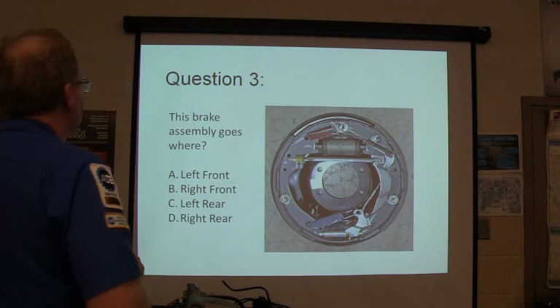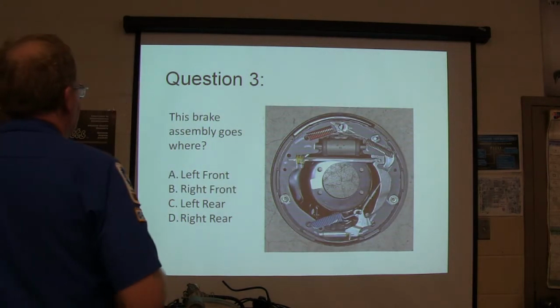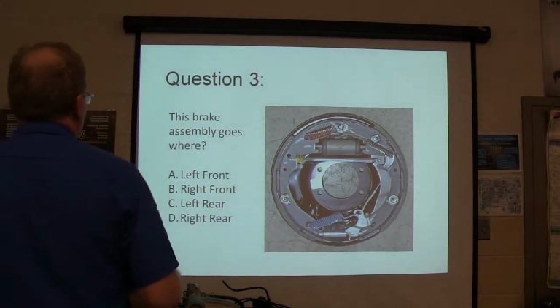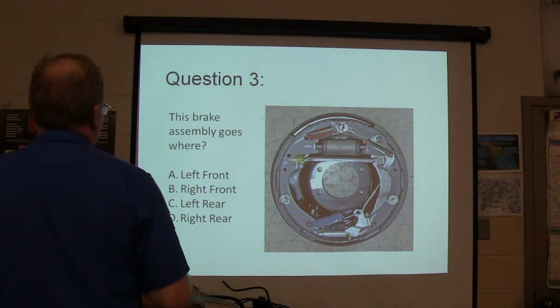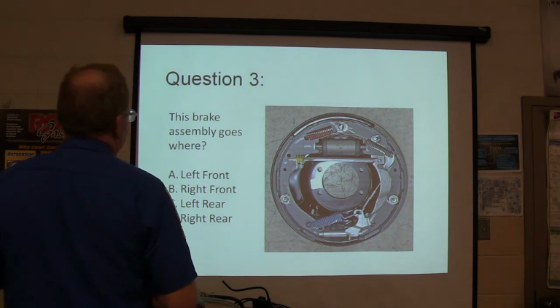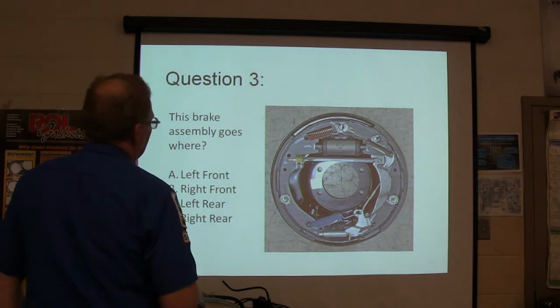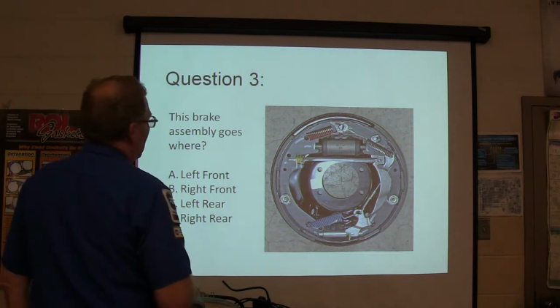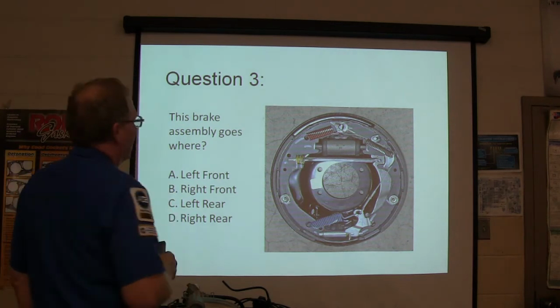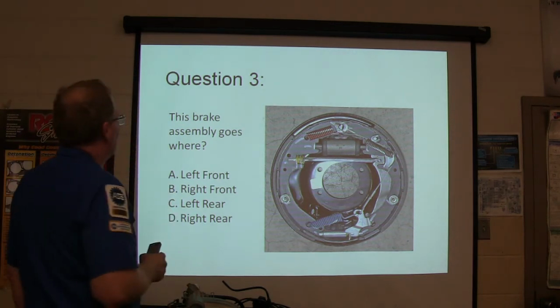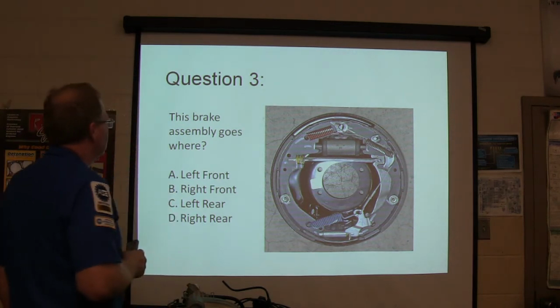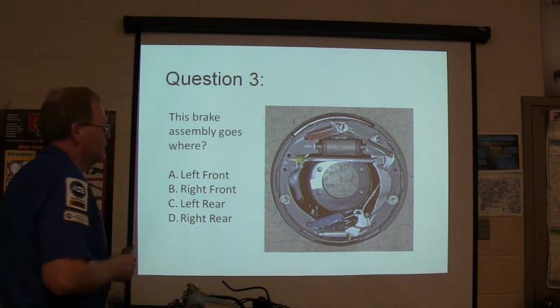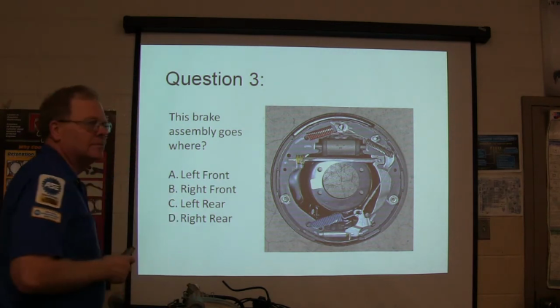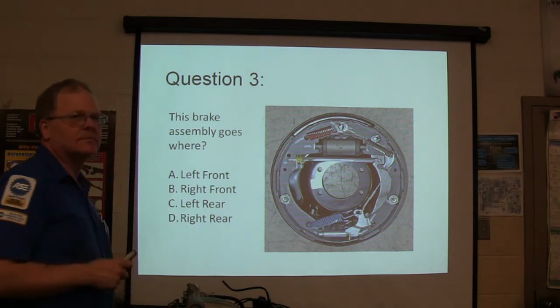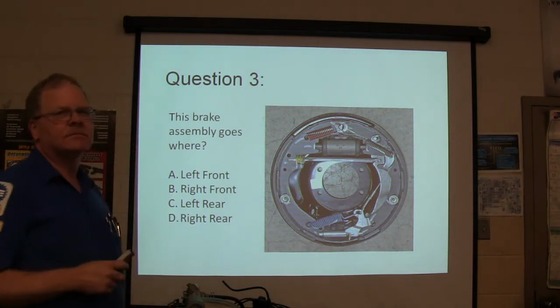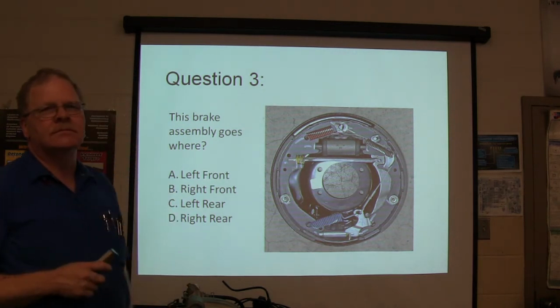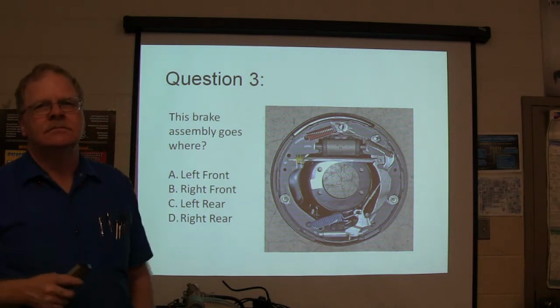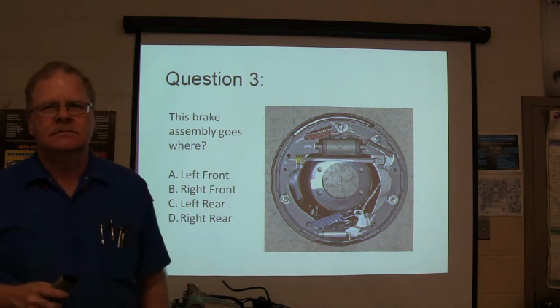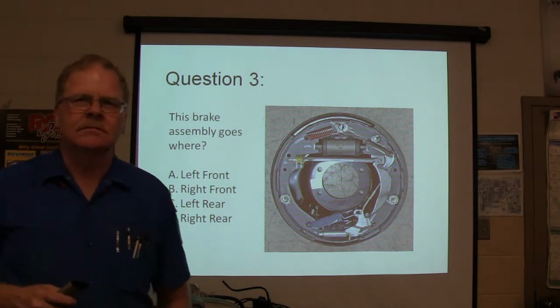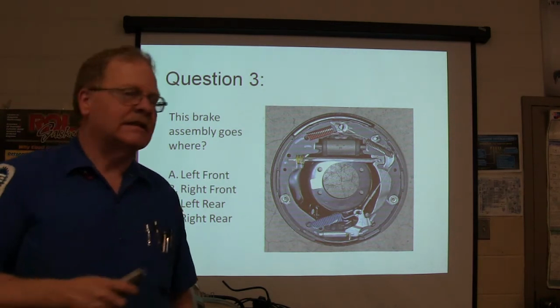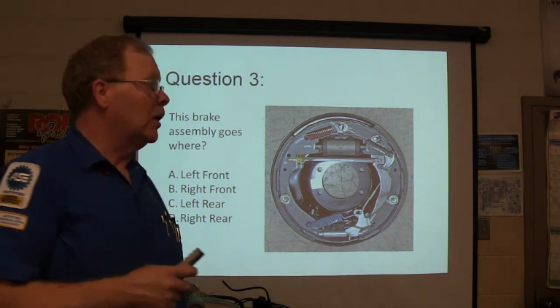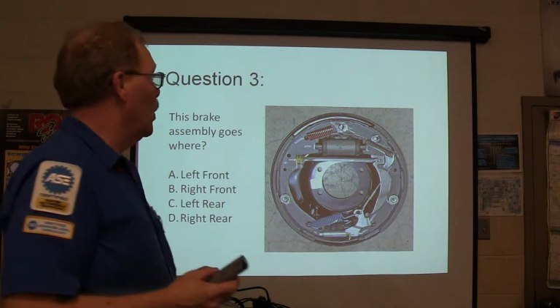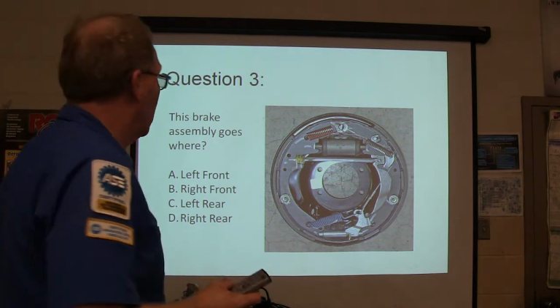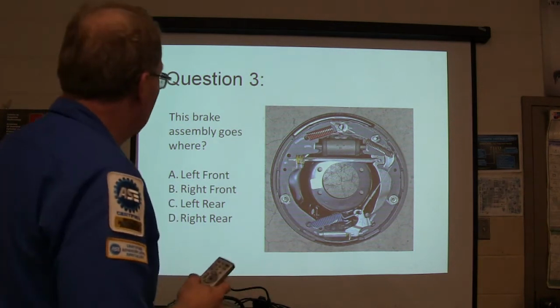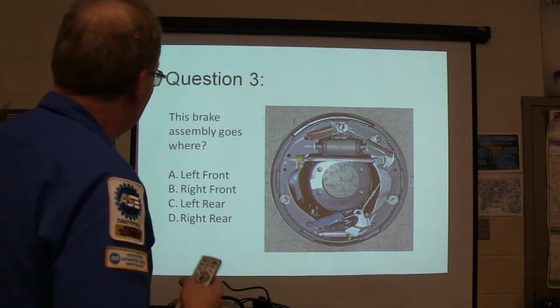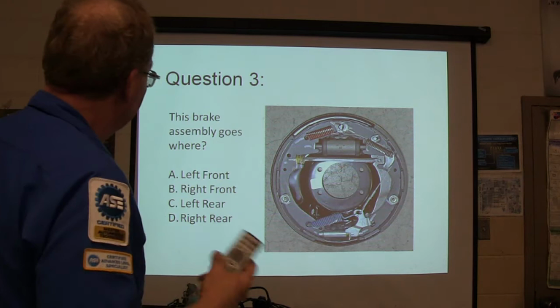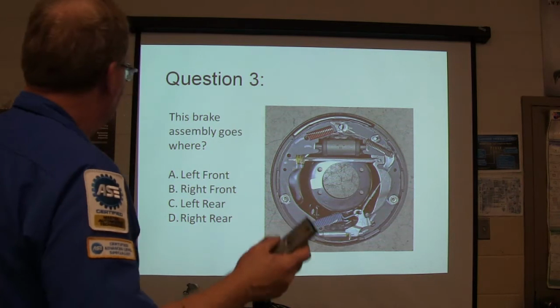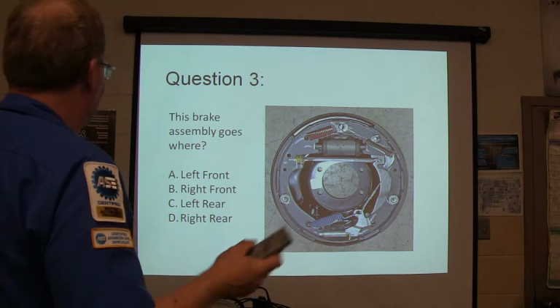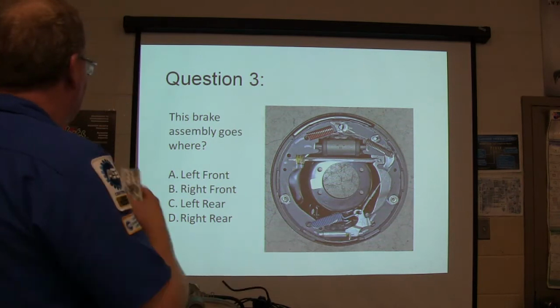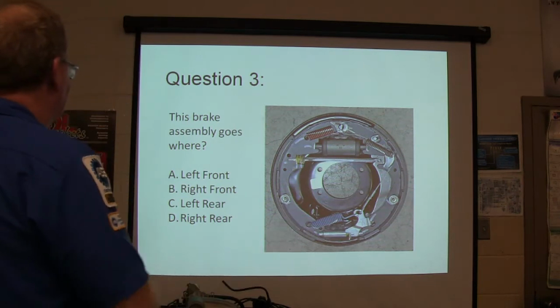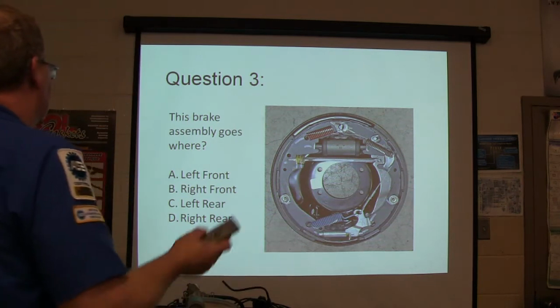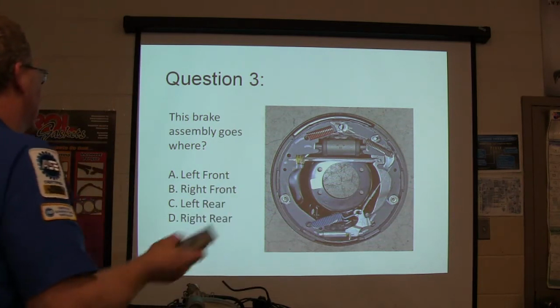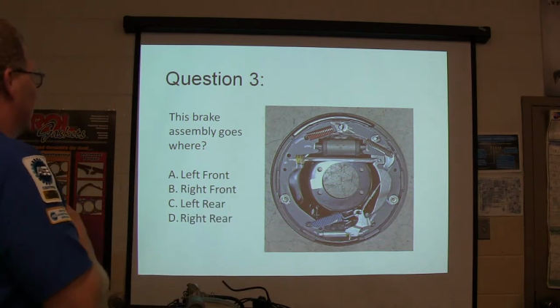This brake assembly goes where? Does it go left front, right front, left rear, or right rear?